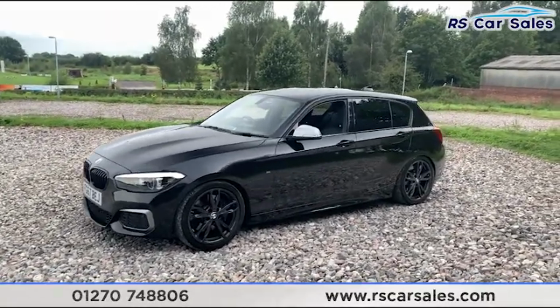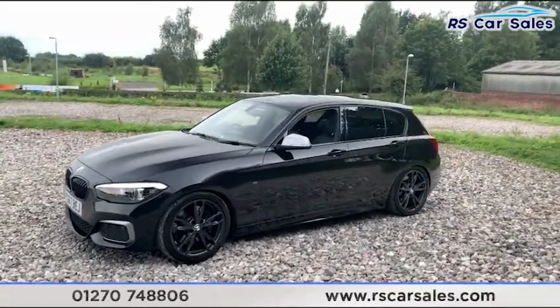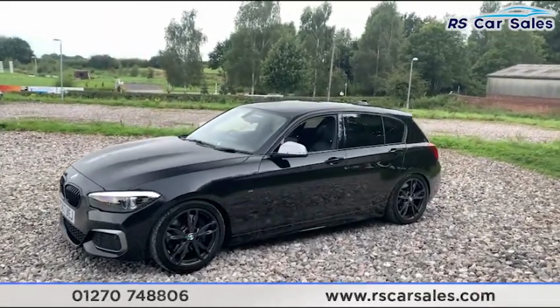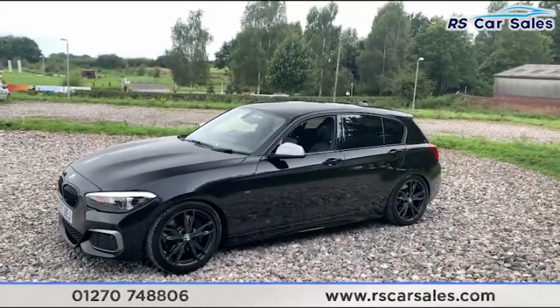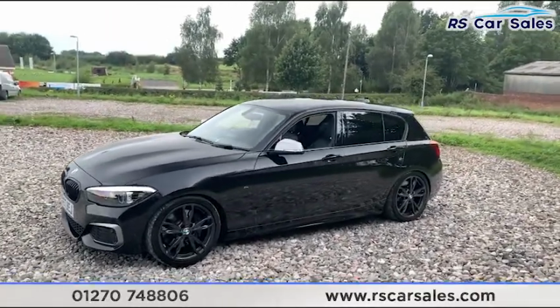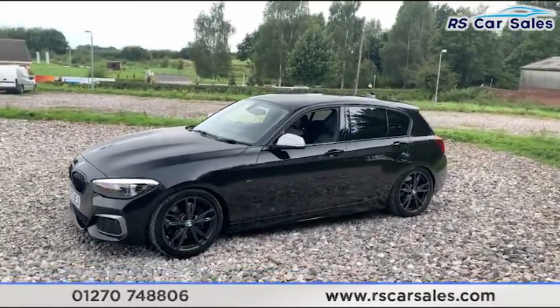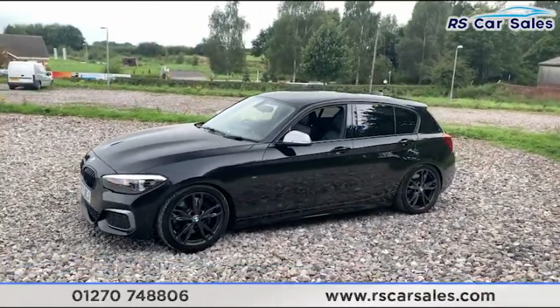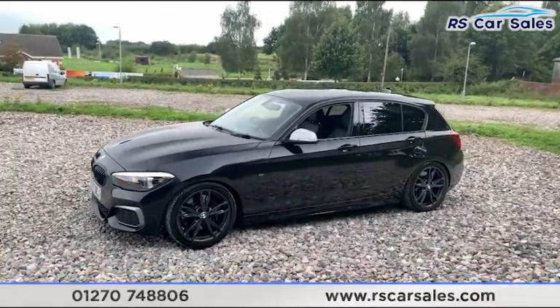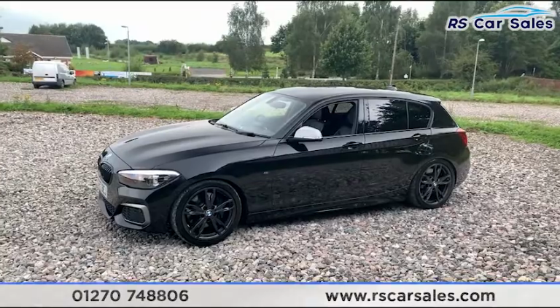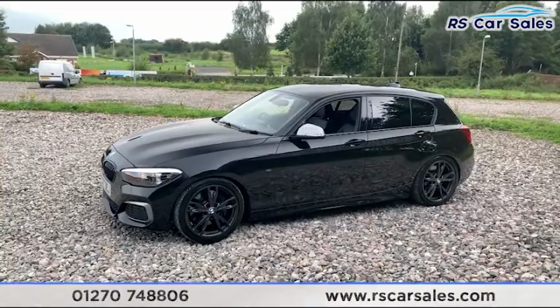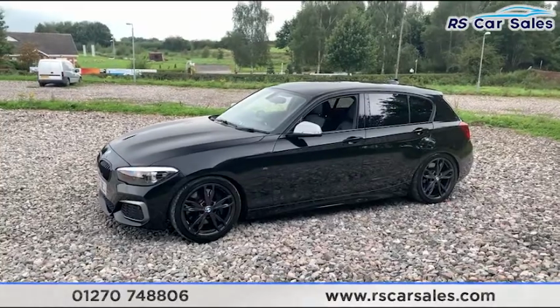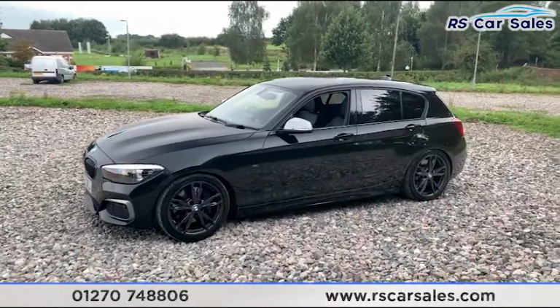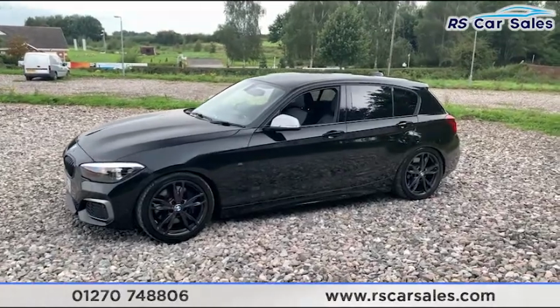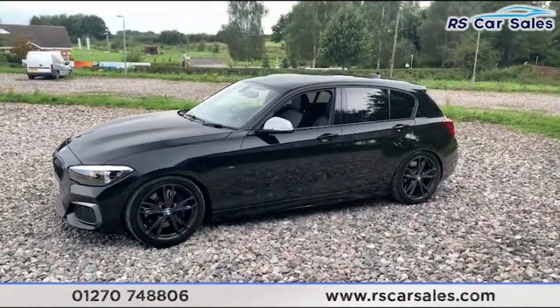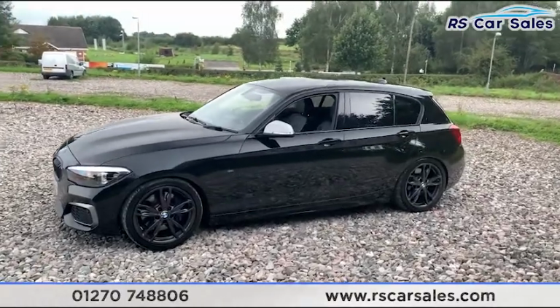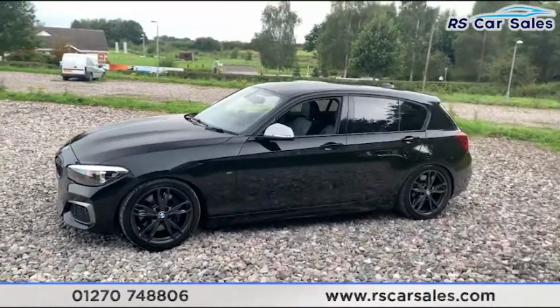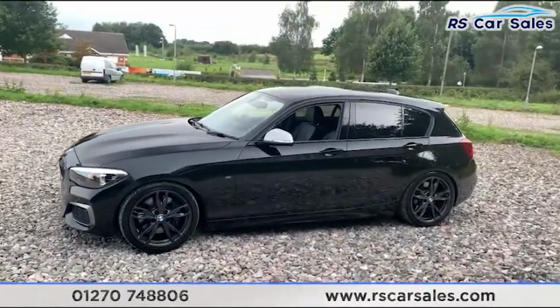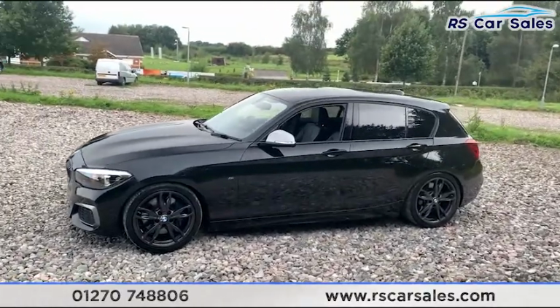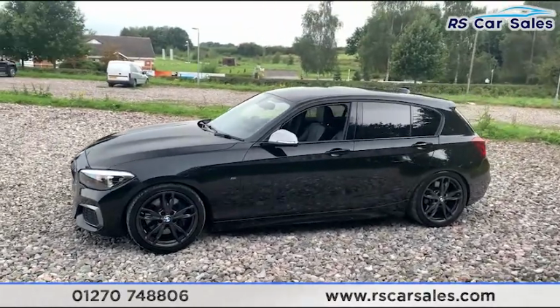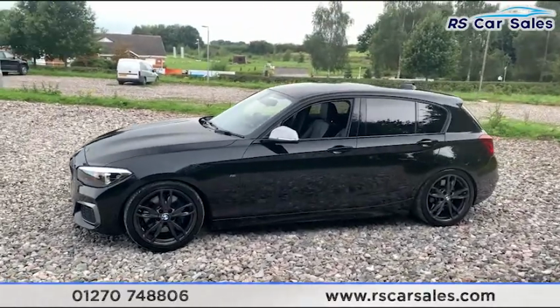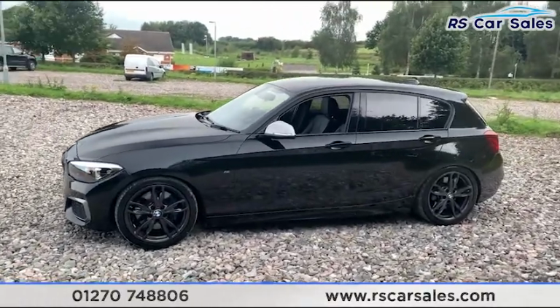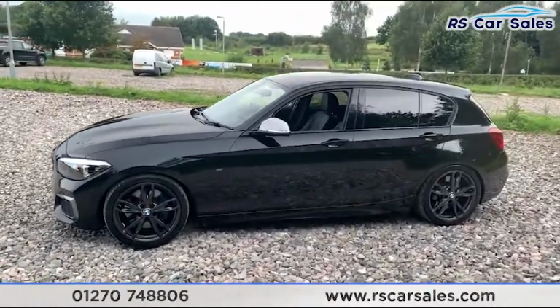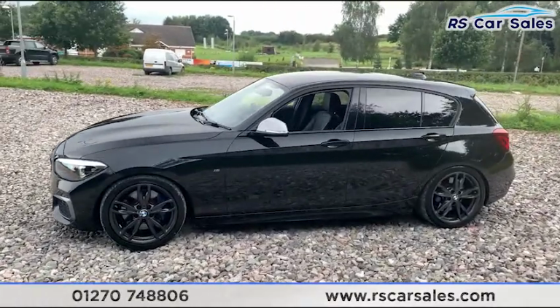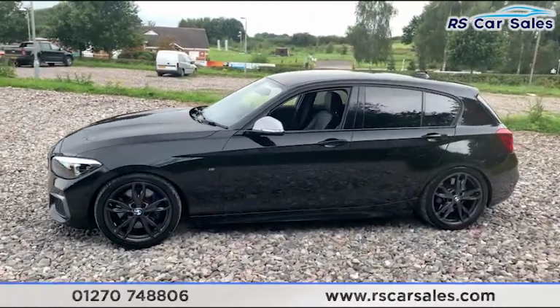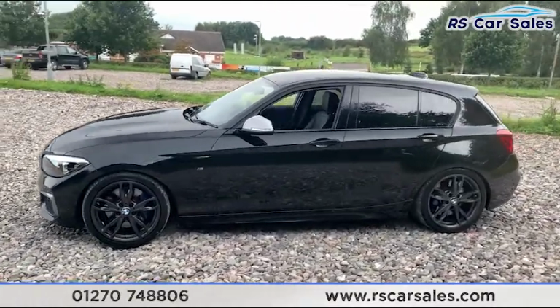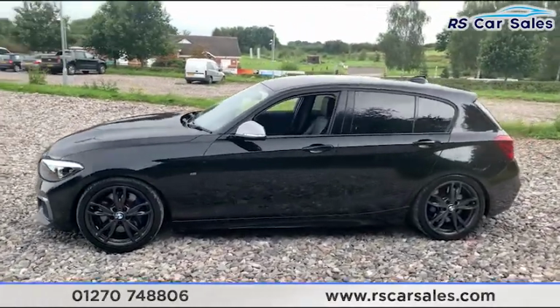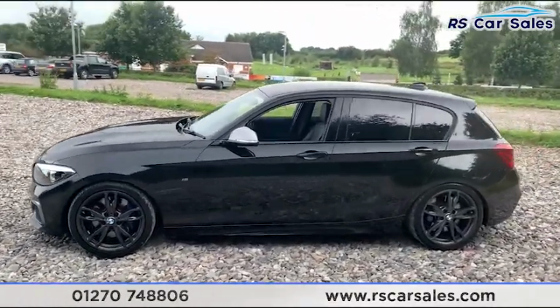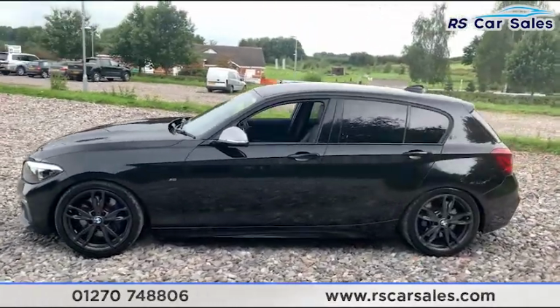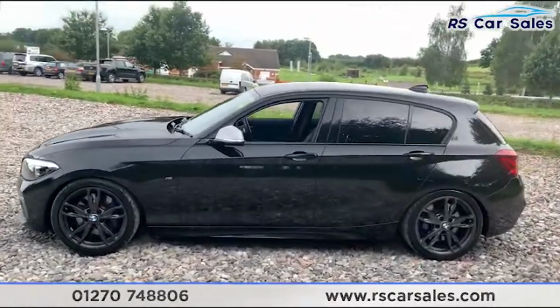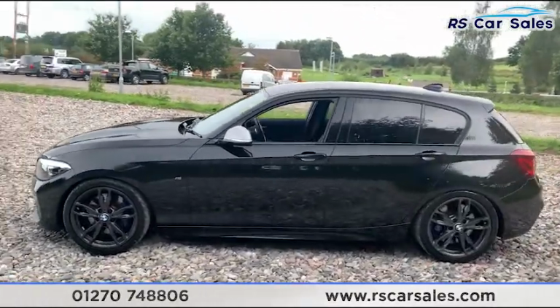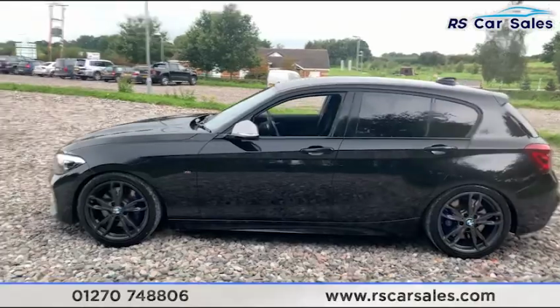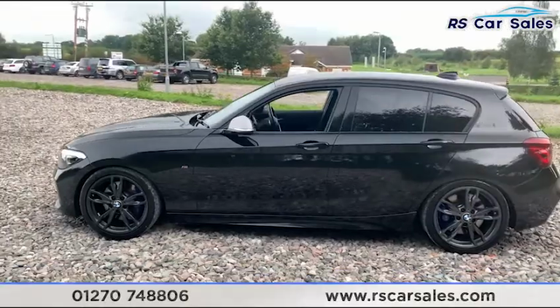We do have four superb unscratched, unmarked 18-inch alloy wheels all the way around, all wrapped in Michelin Pilot SuperSport premium tyres.